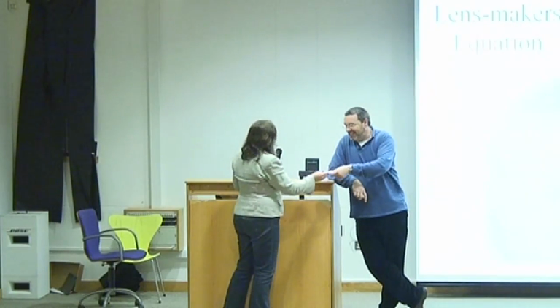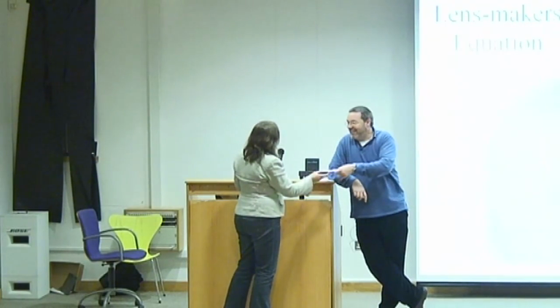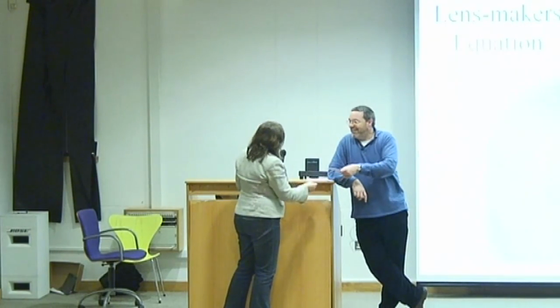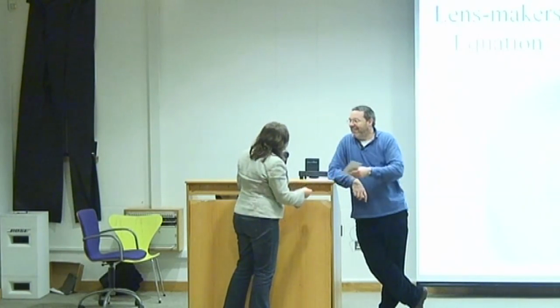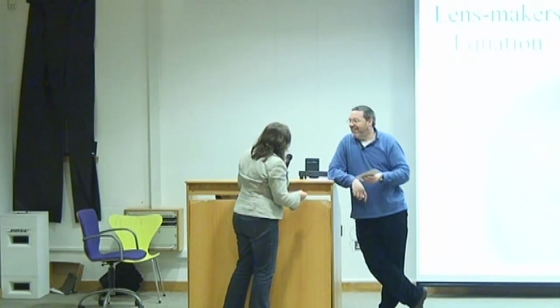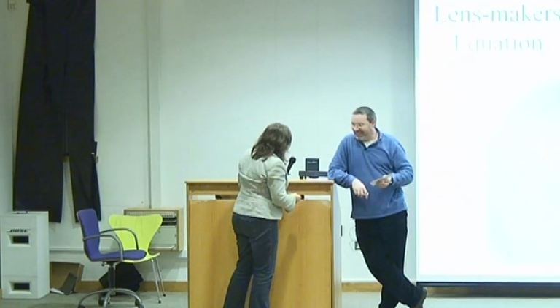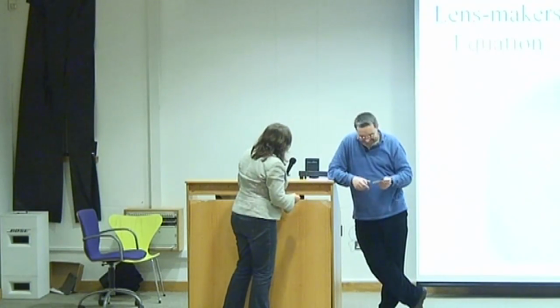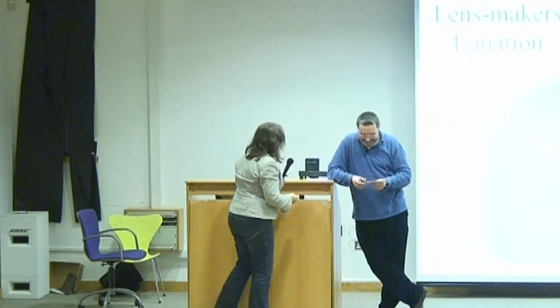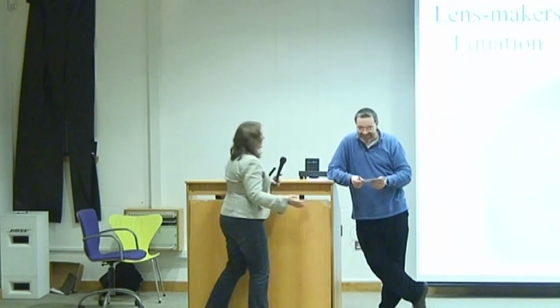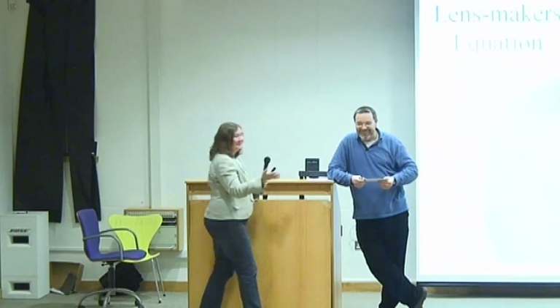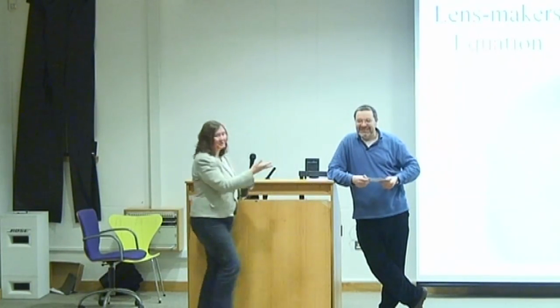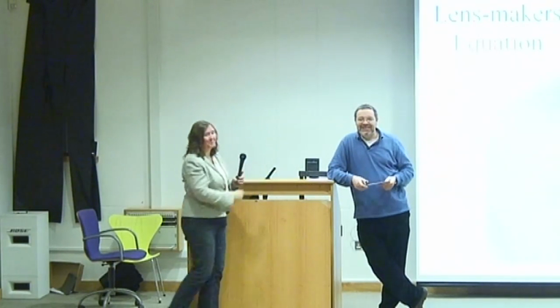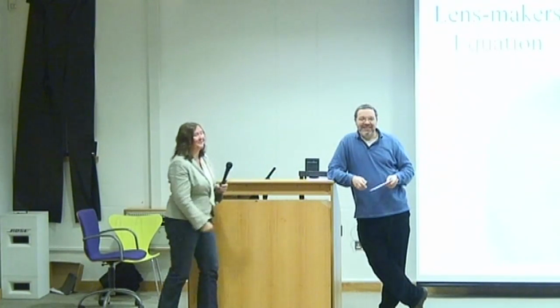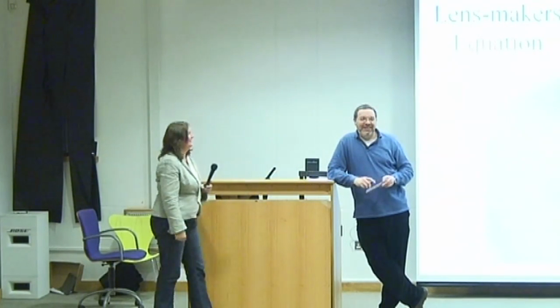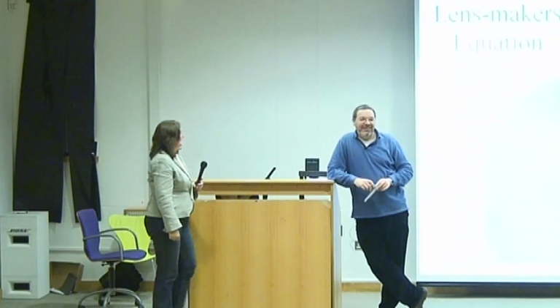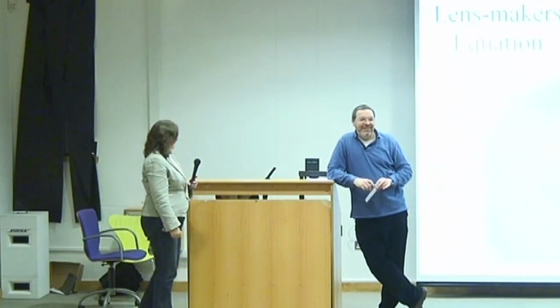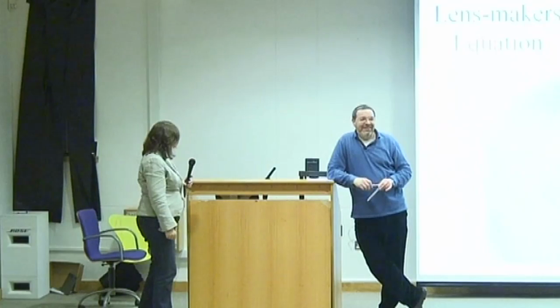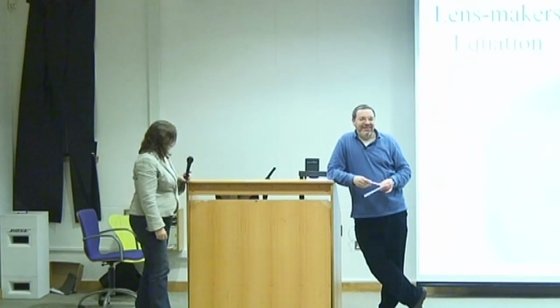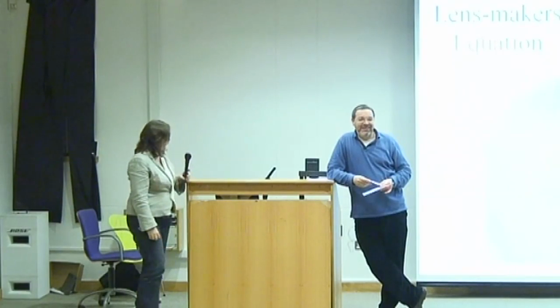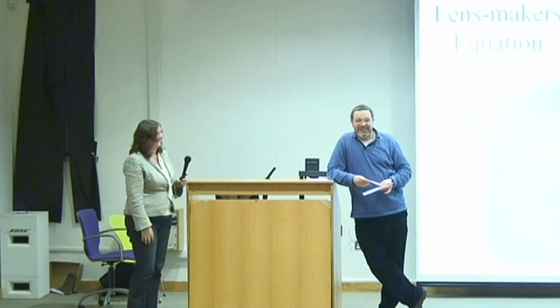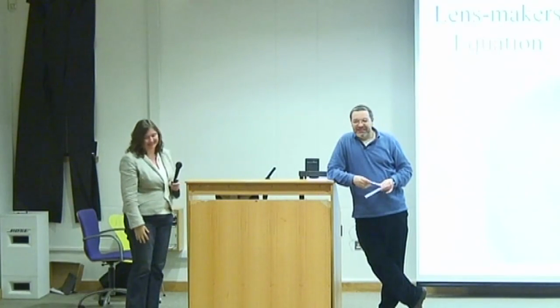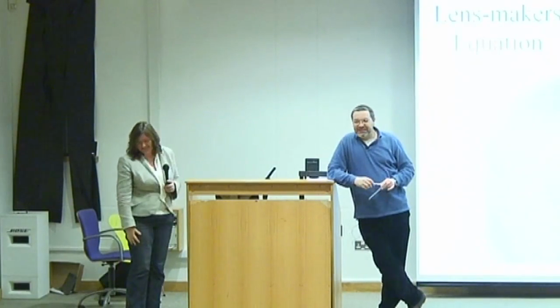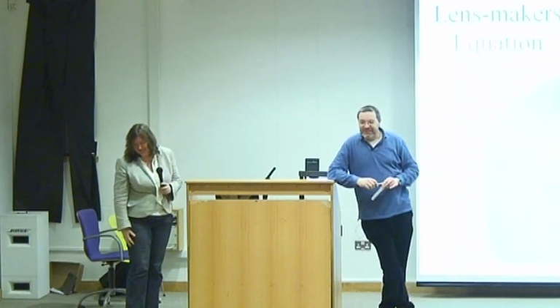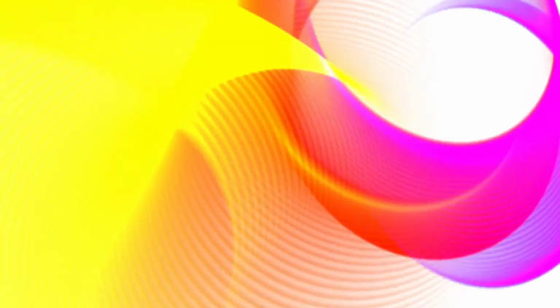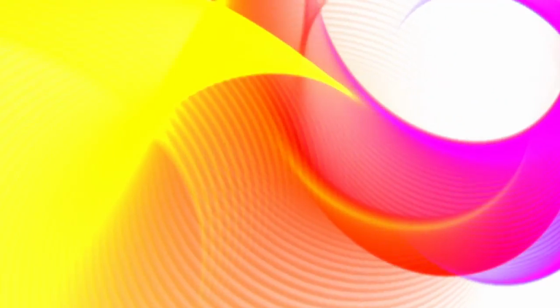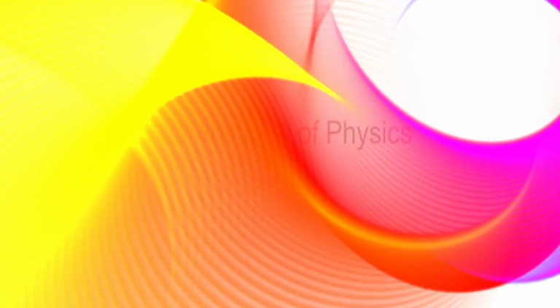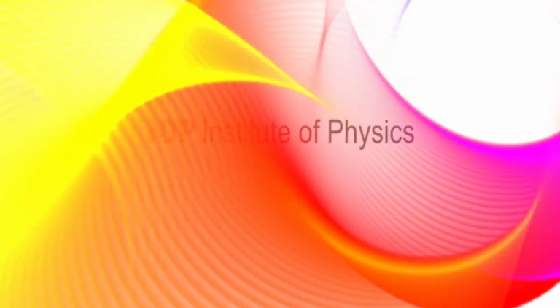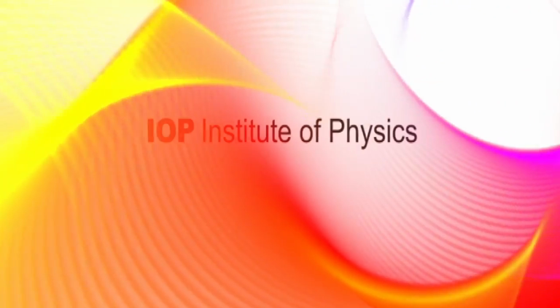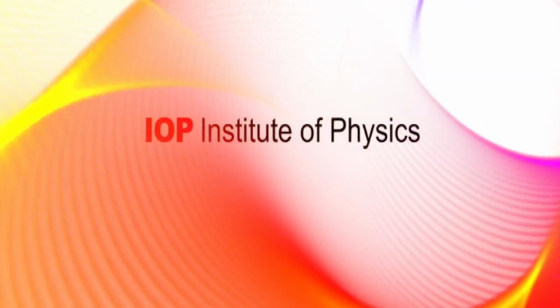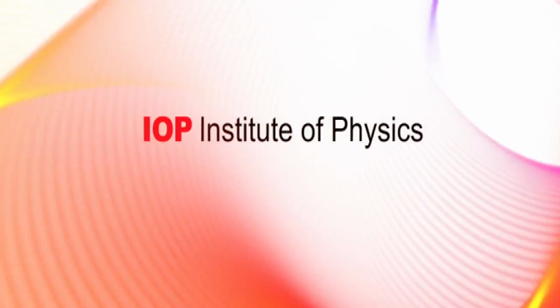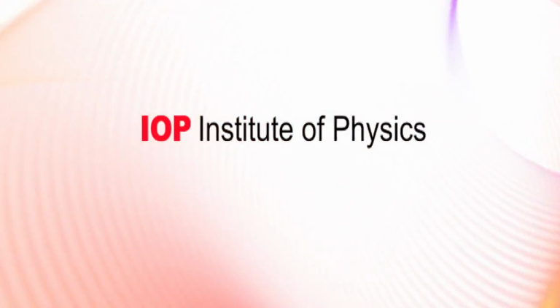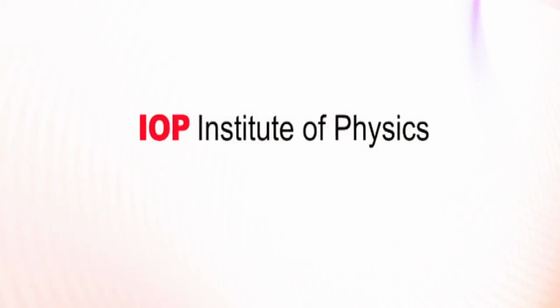Thank you for coming down. Thank you very much.